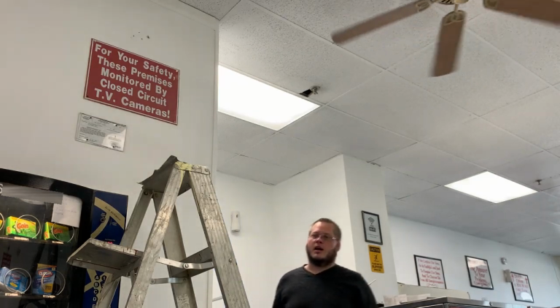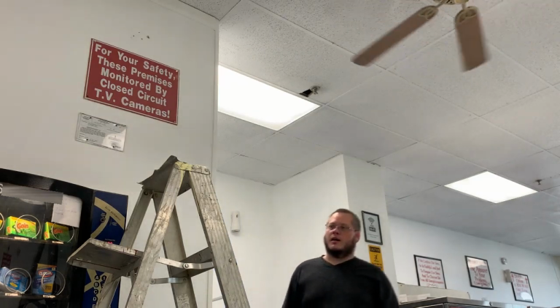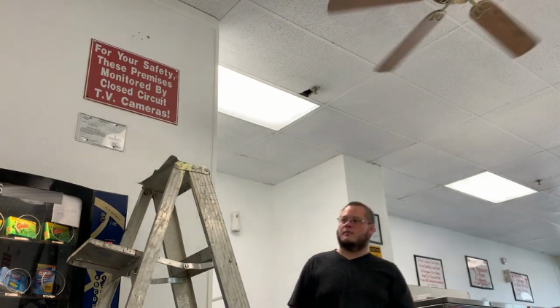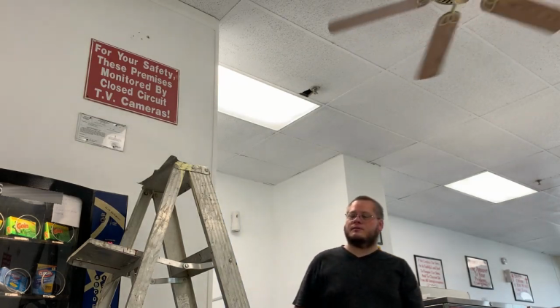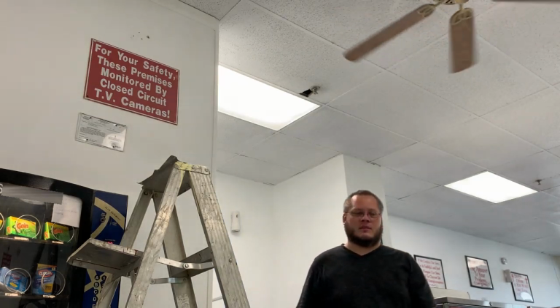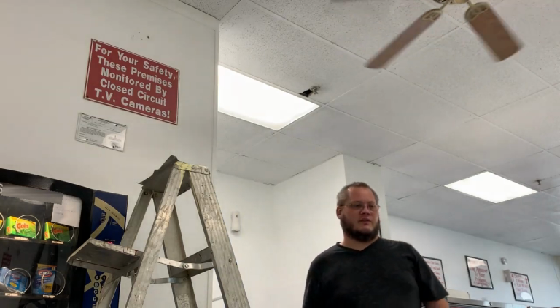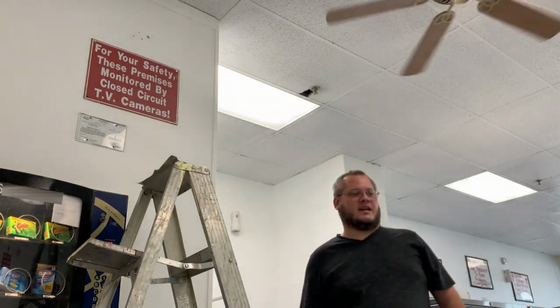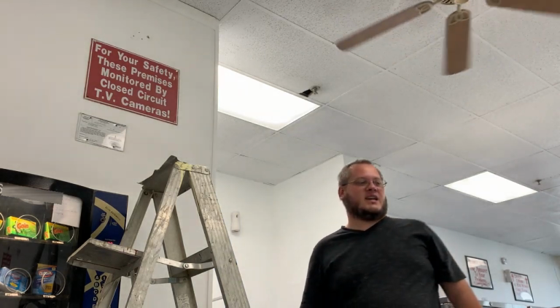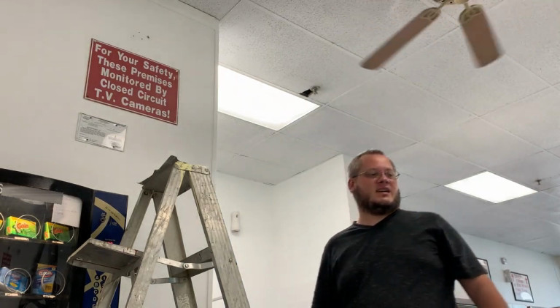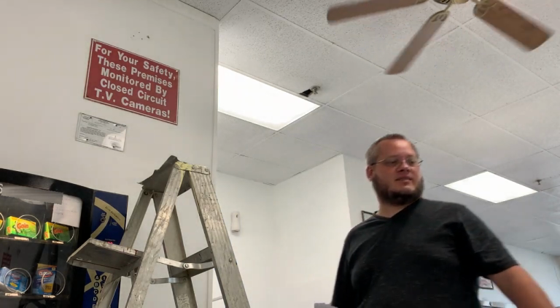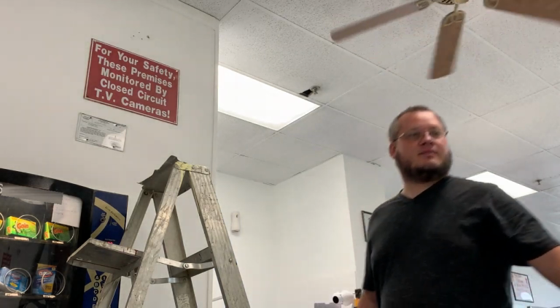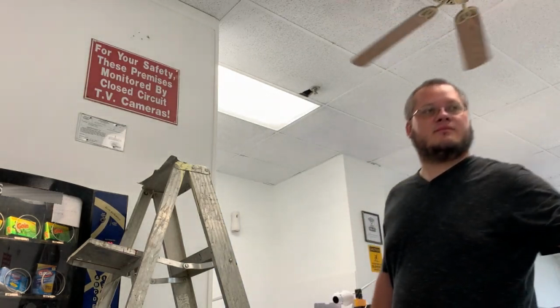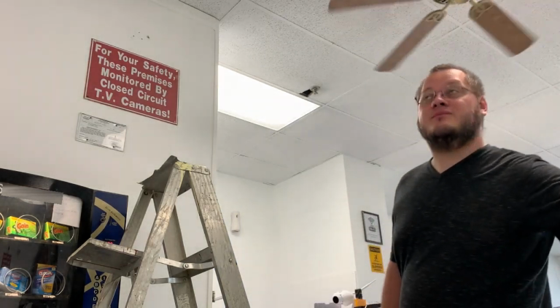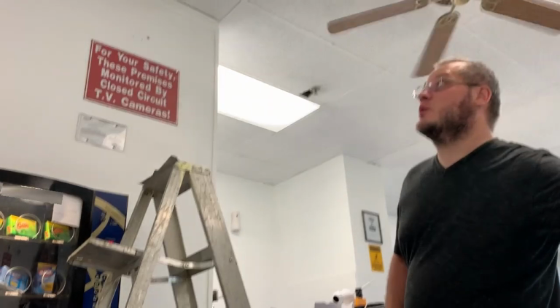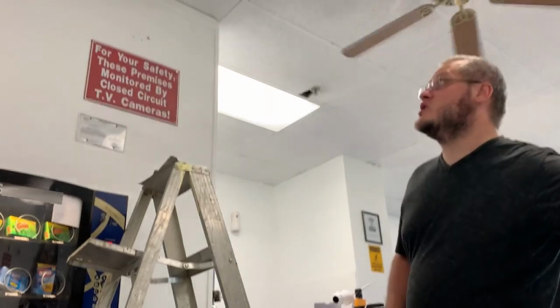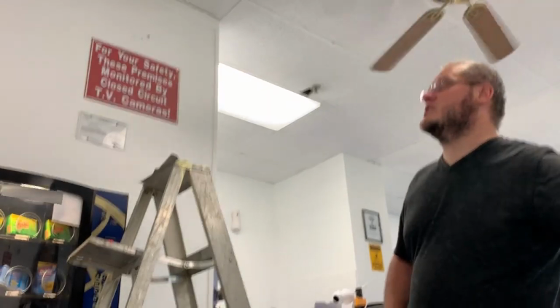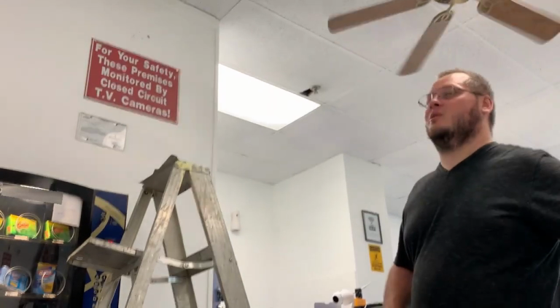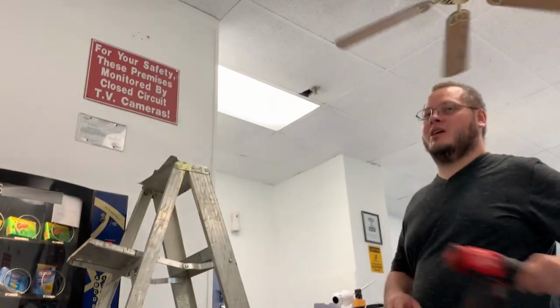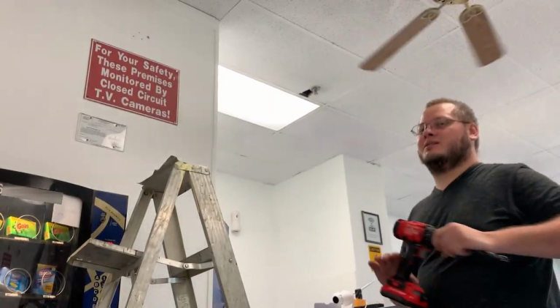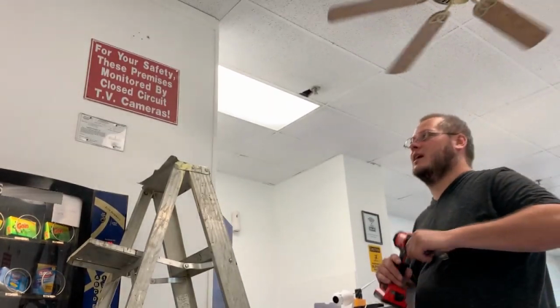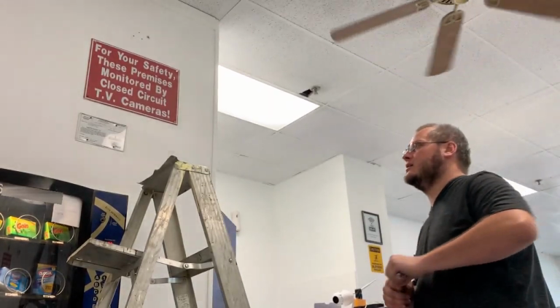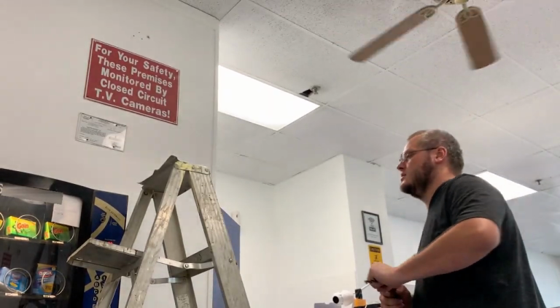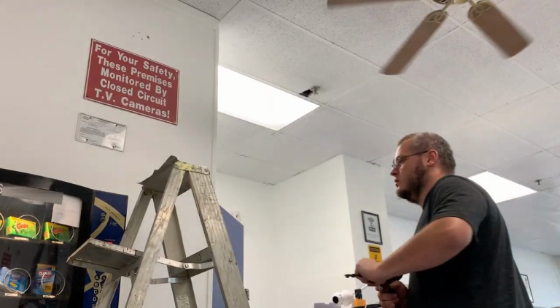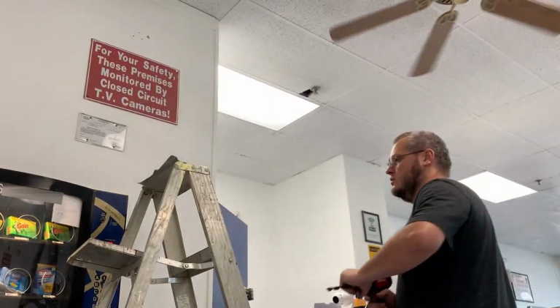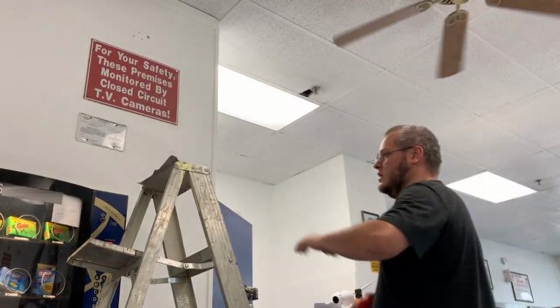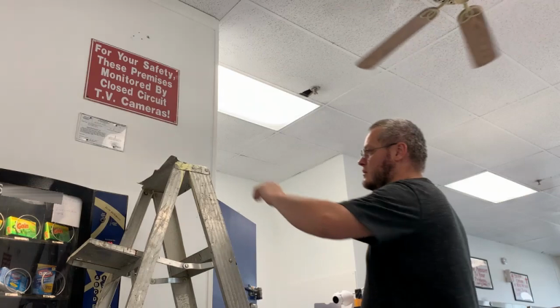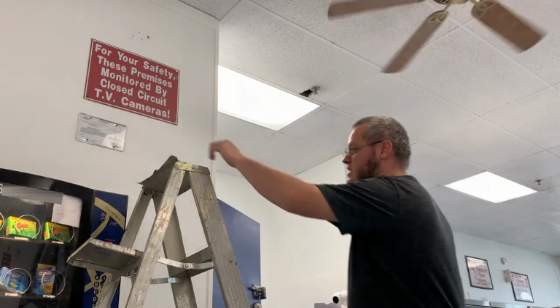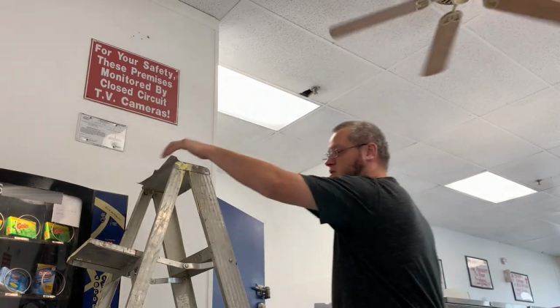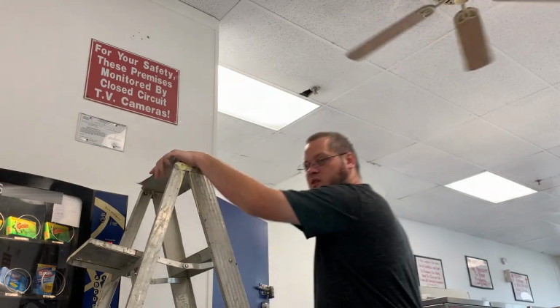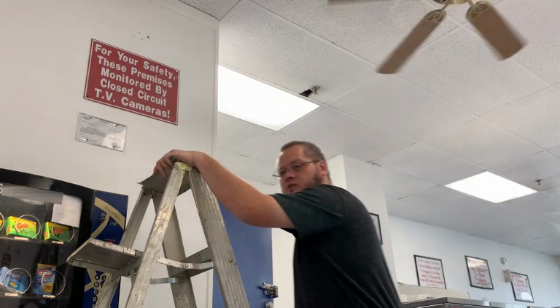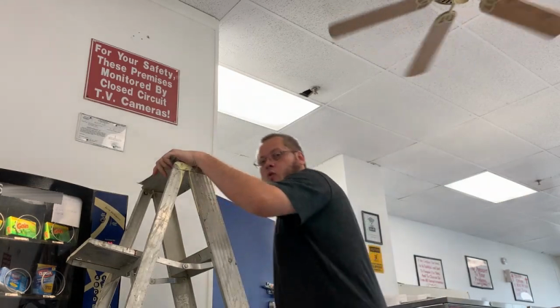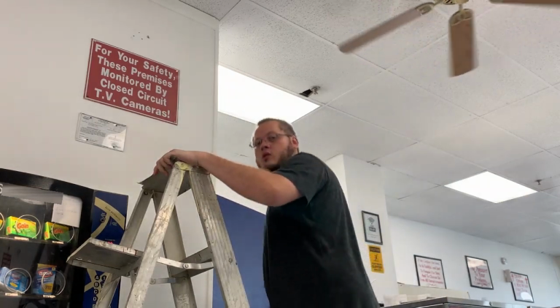Generally, if I can't reach it, no one else can. I'm six foot four.